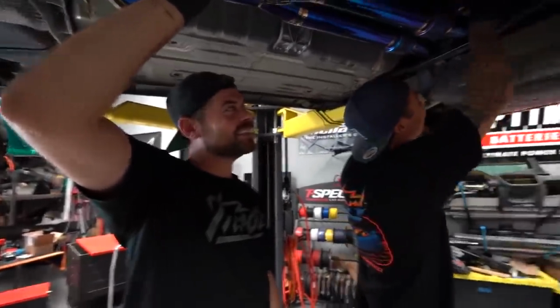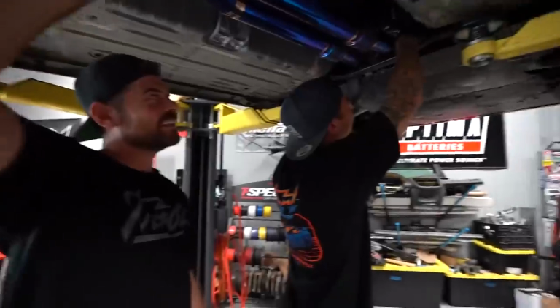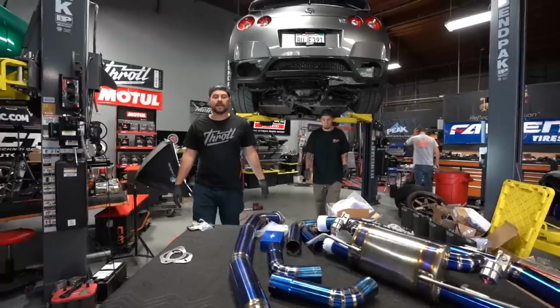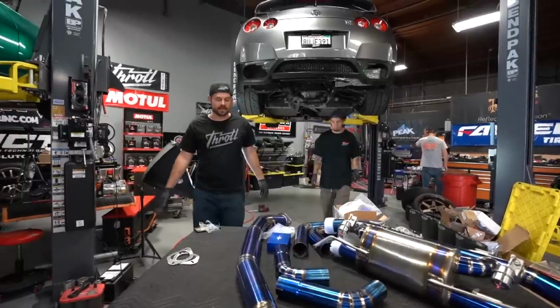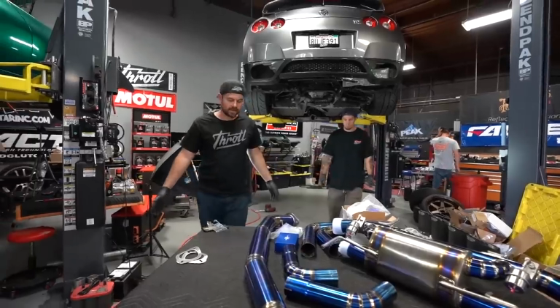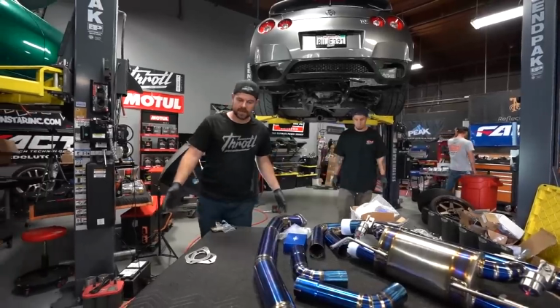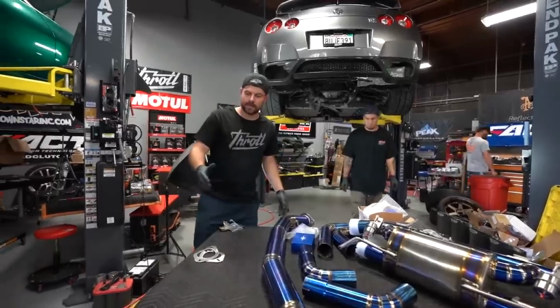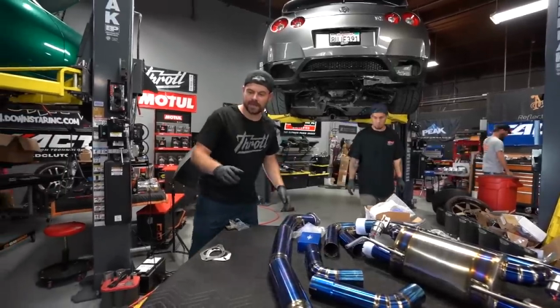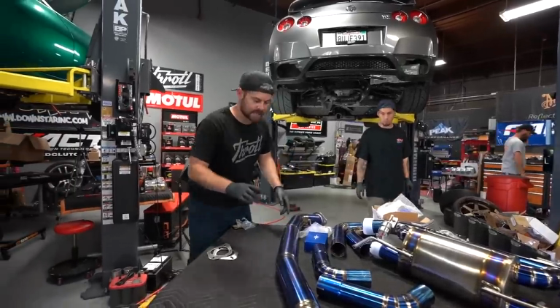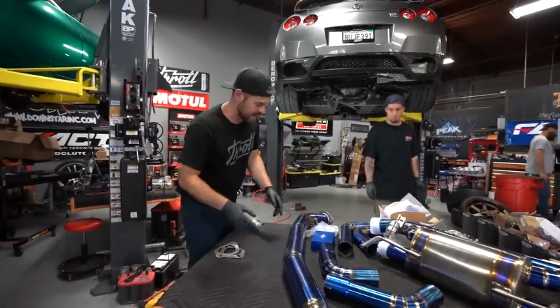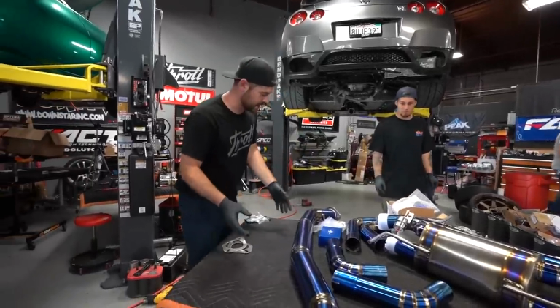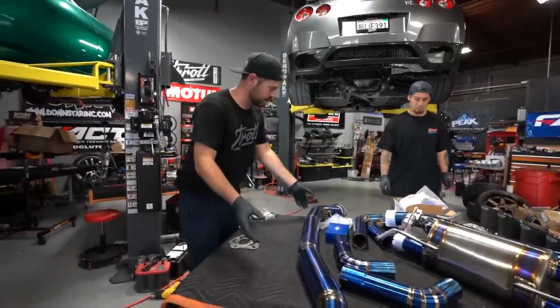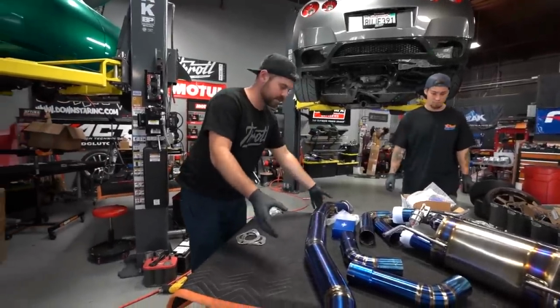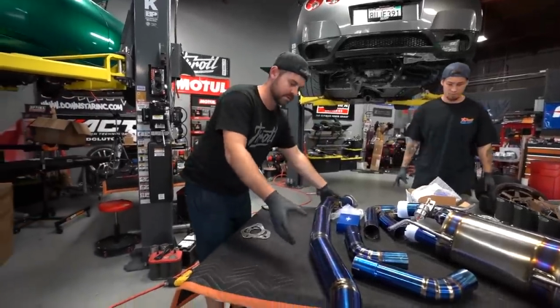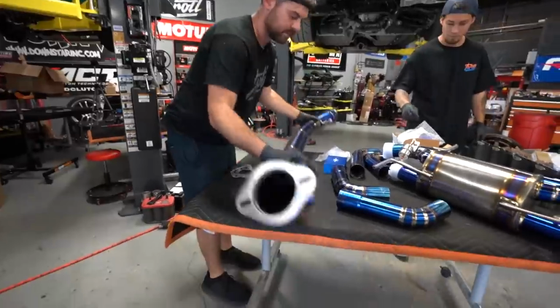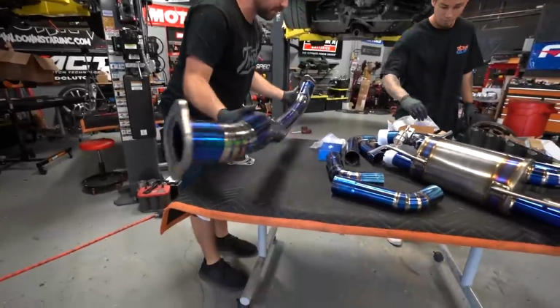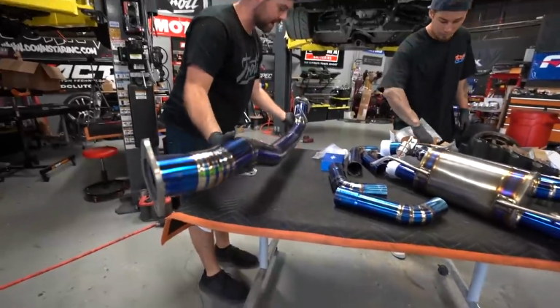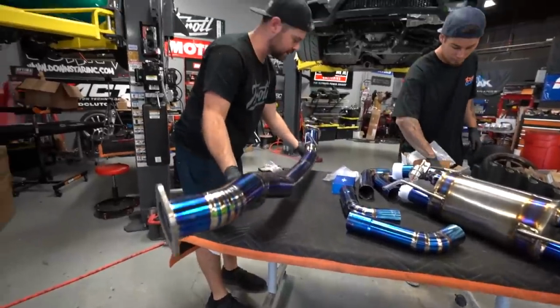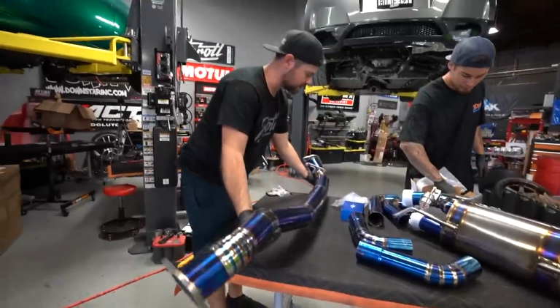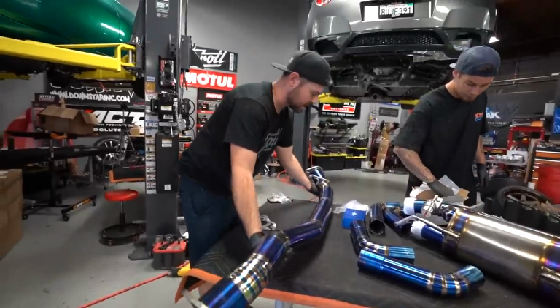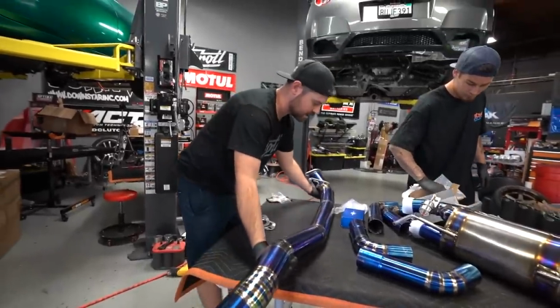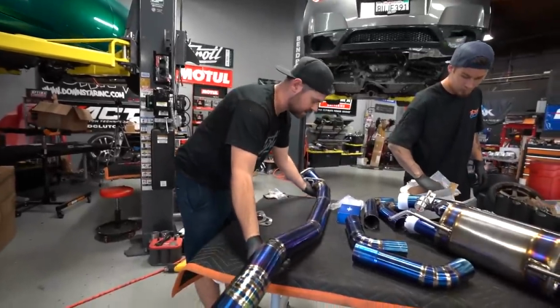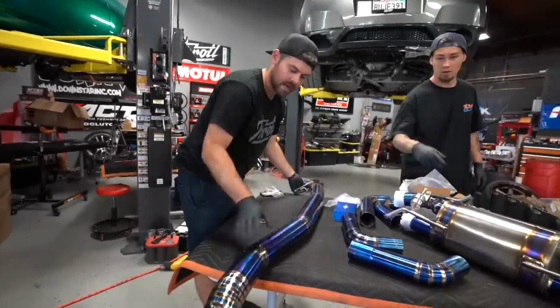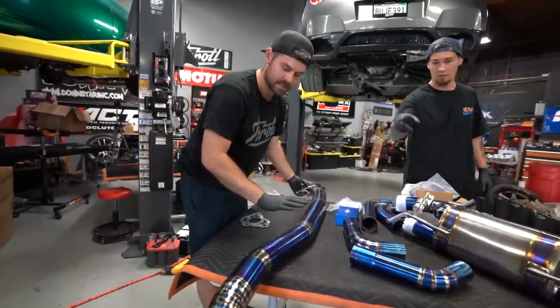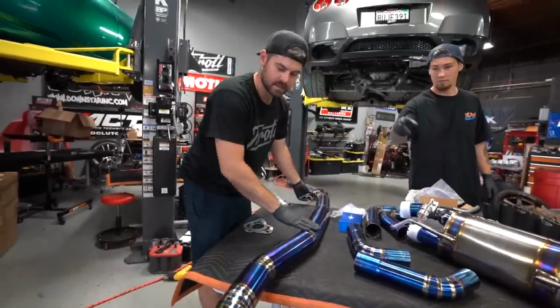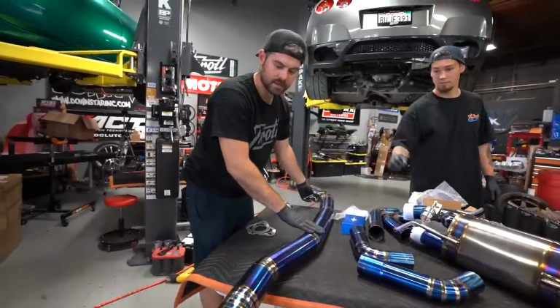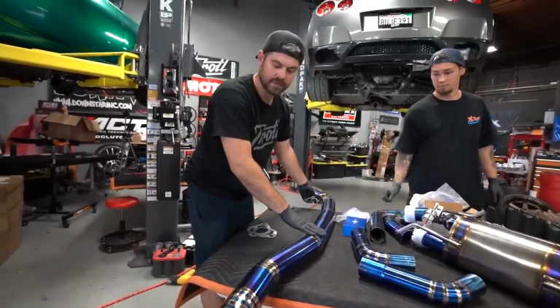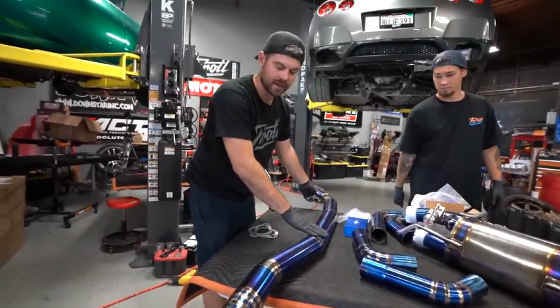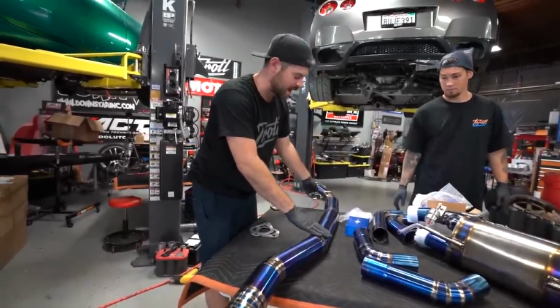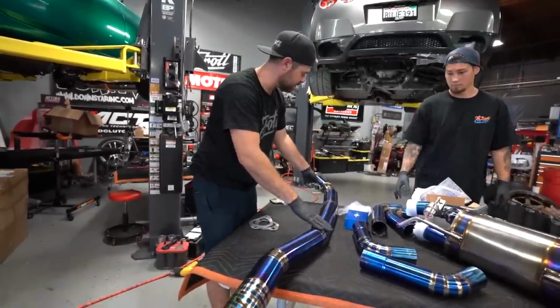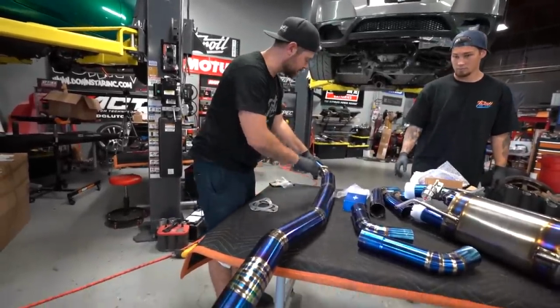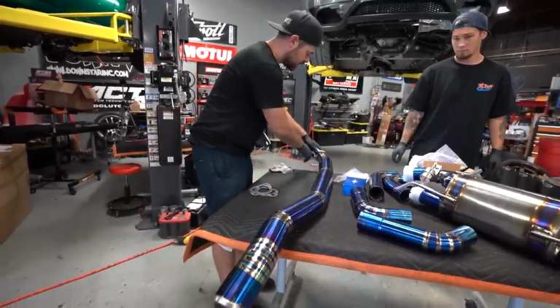Next up, we've got to put the hangers from the factory exhaust onto the new ValveMaster exhaust.